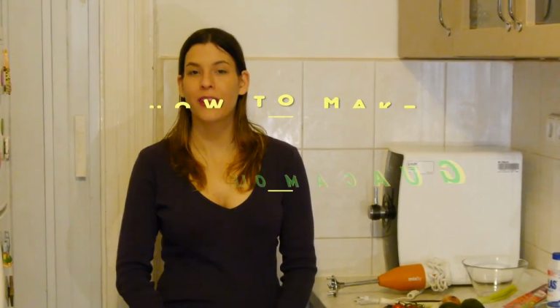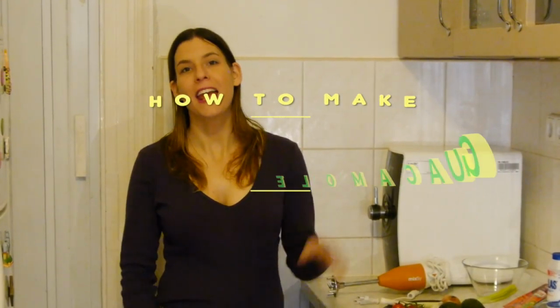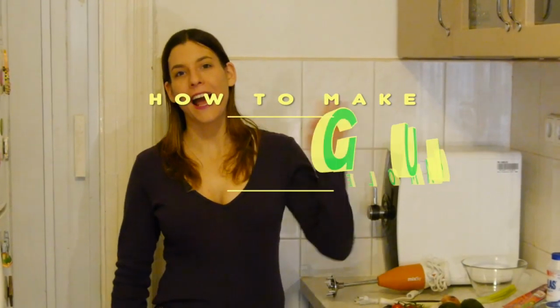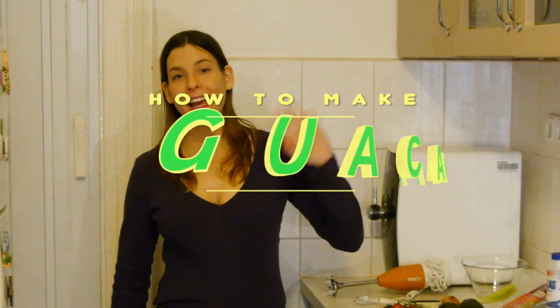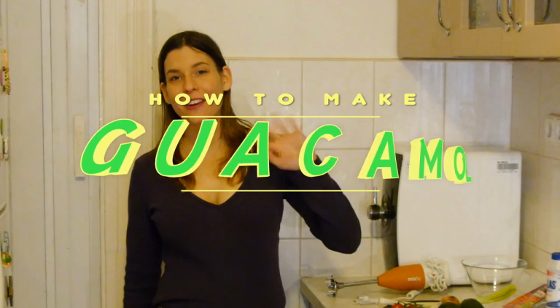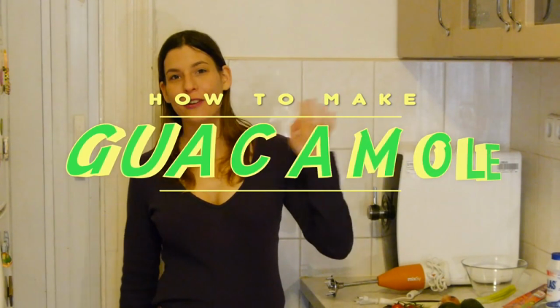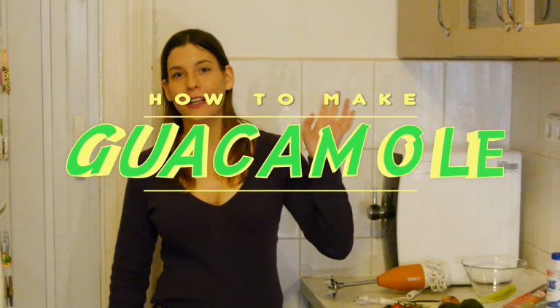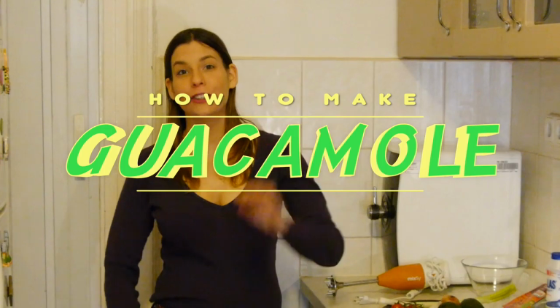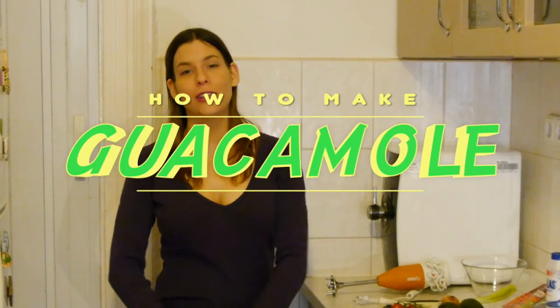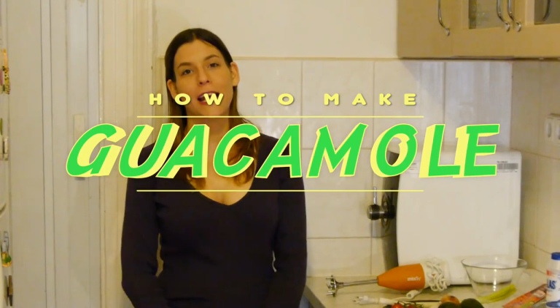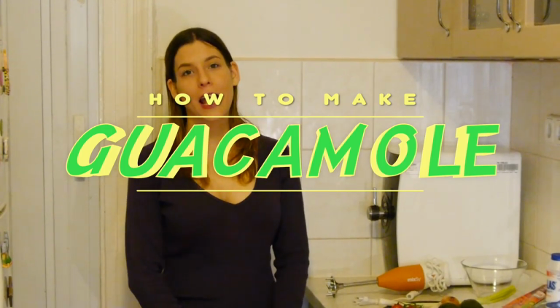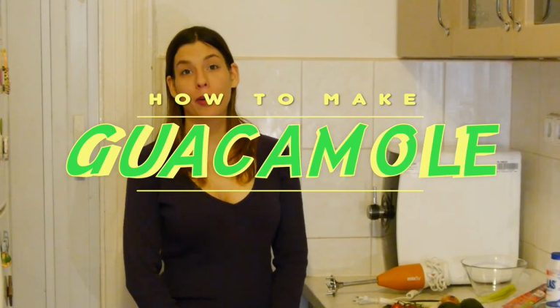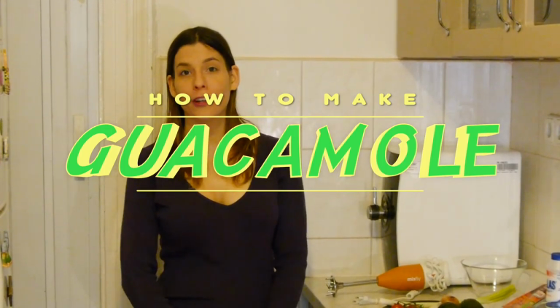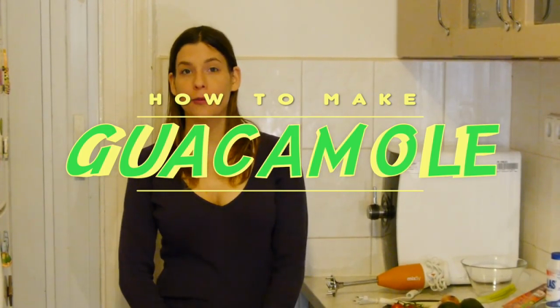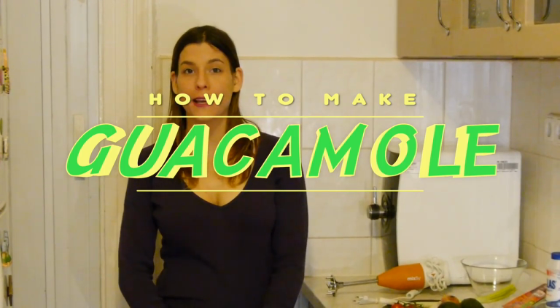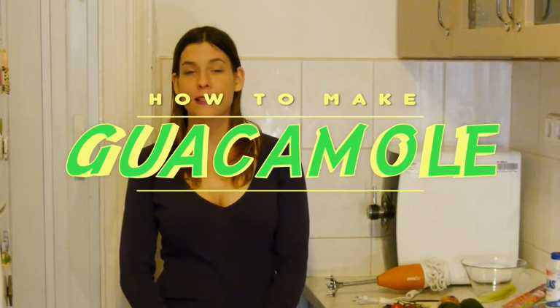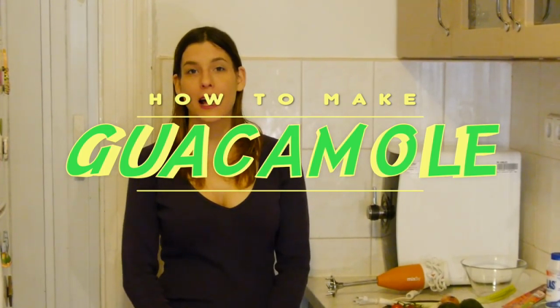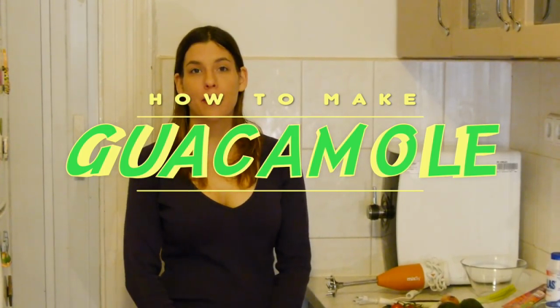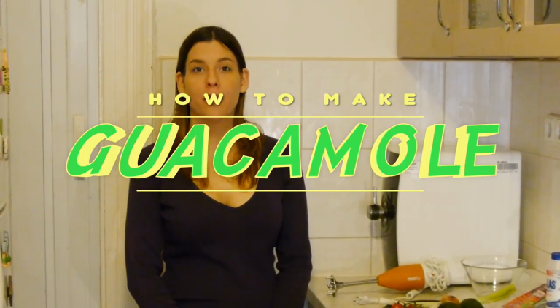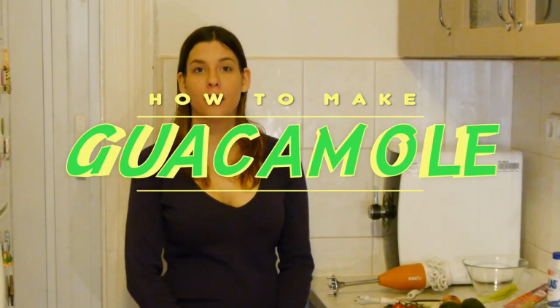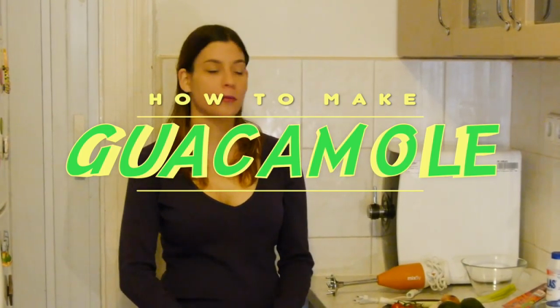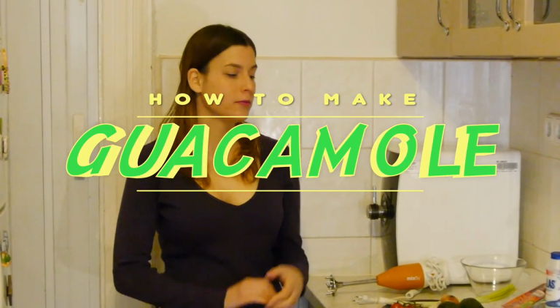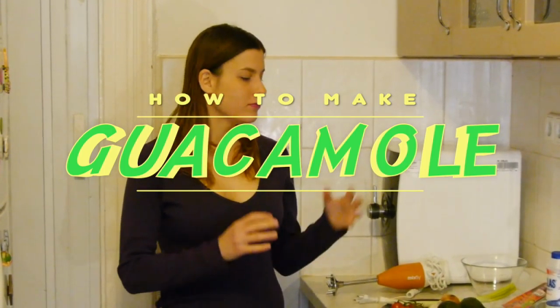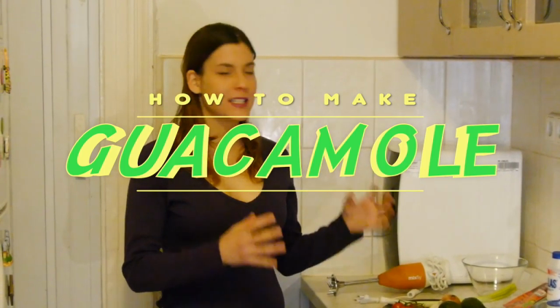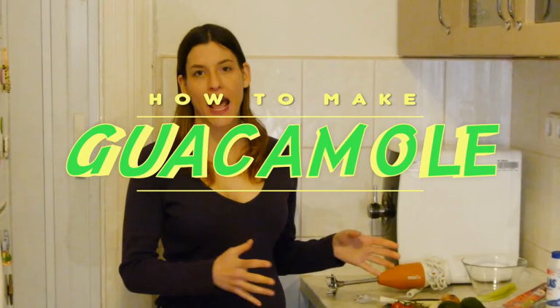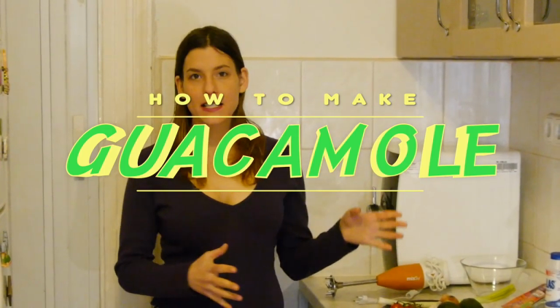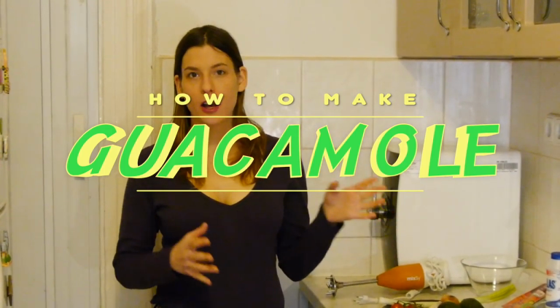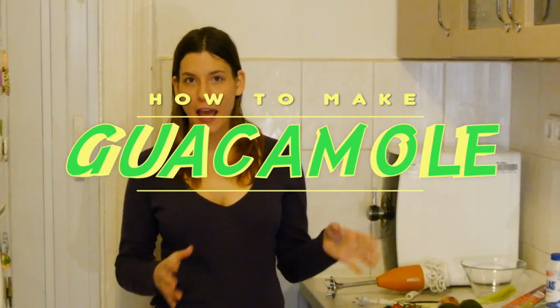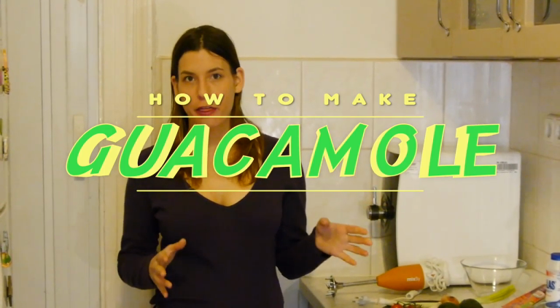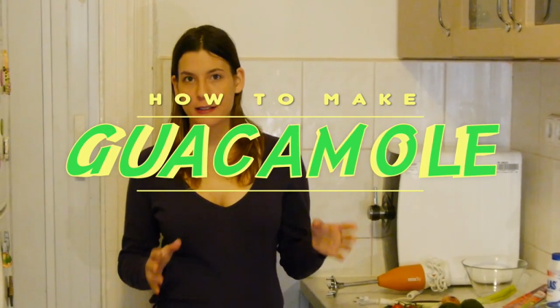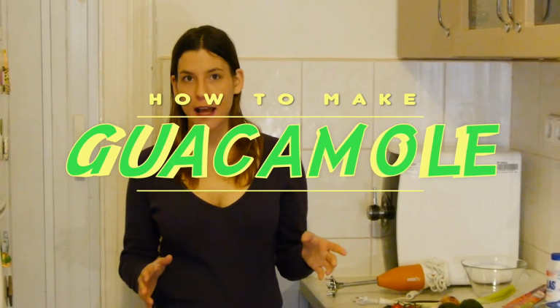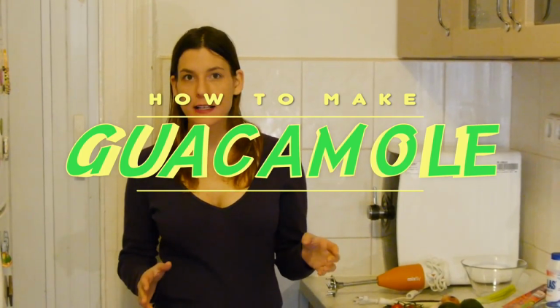Hi everyone! Today I'm going to make some snacks — healthy snacks.